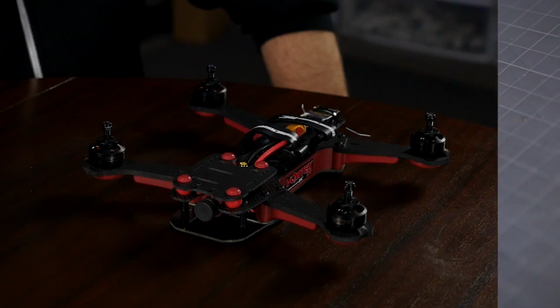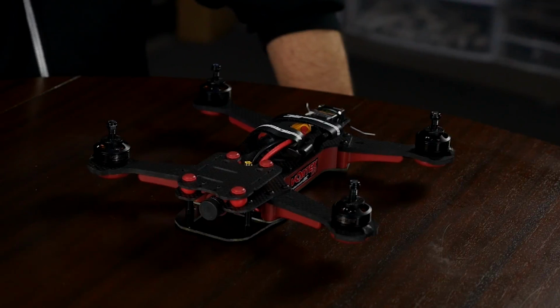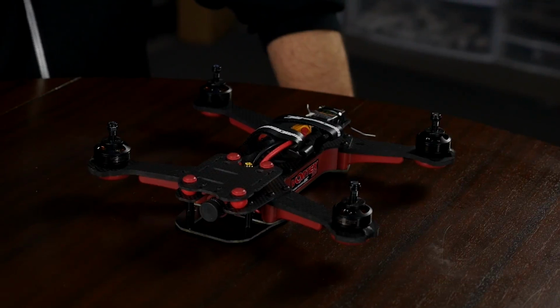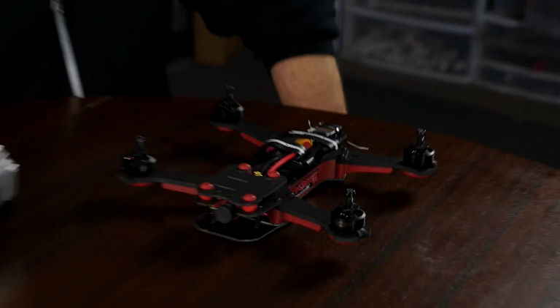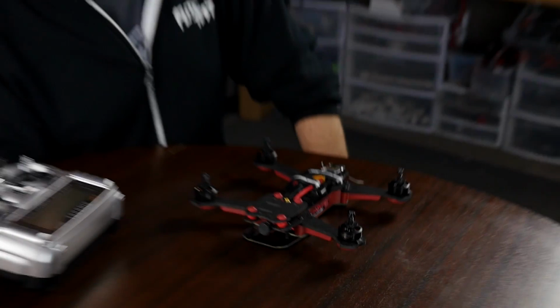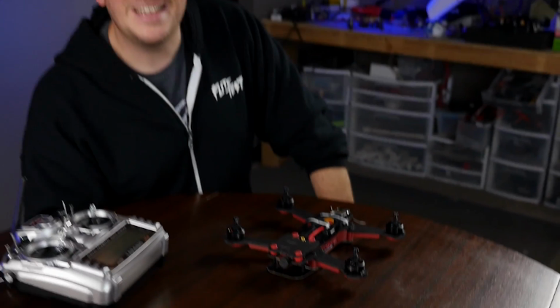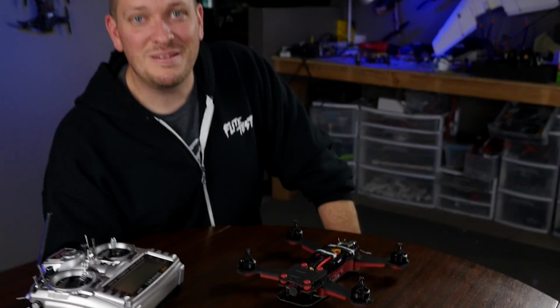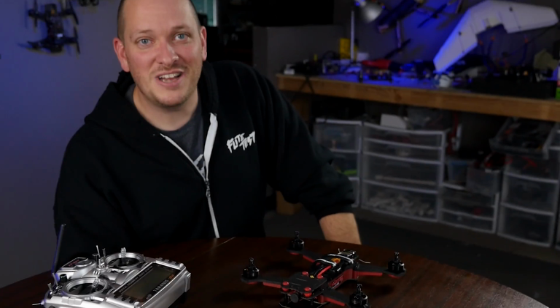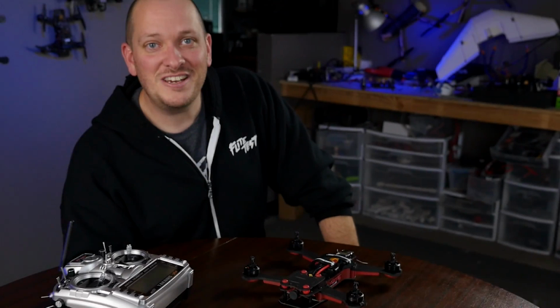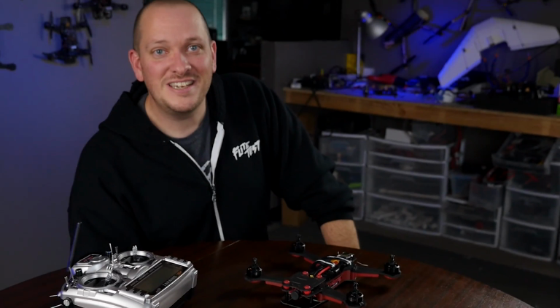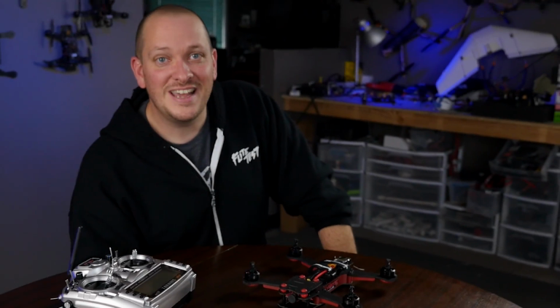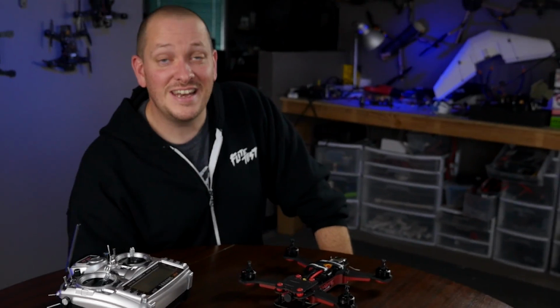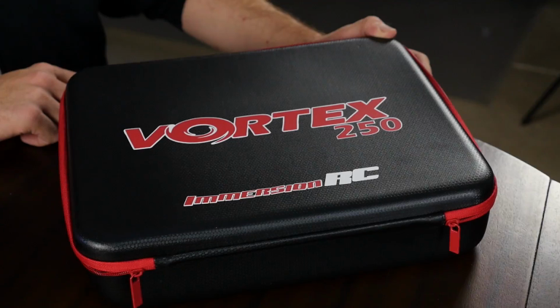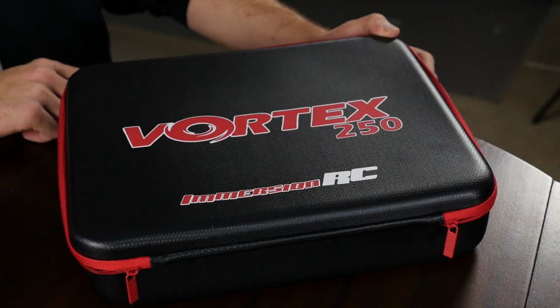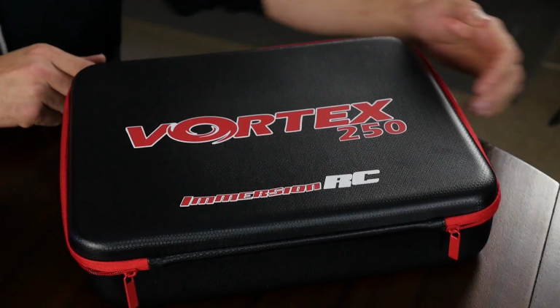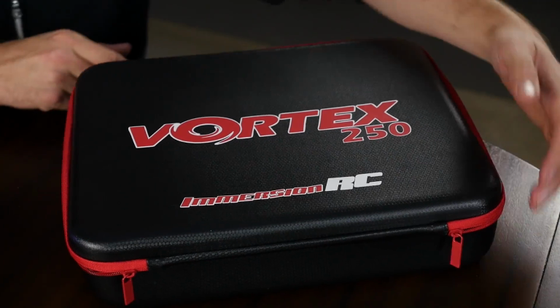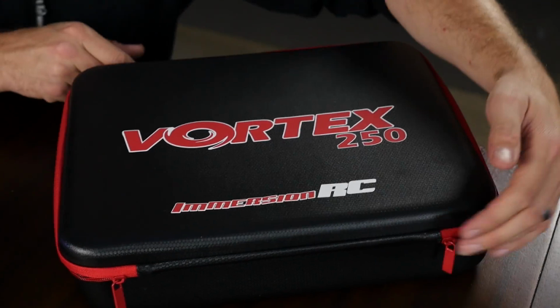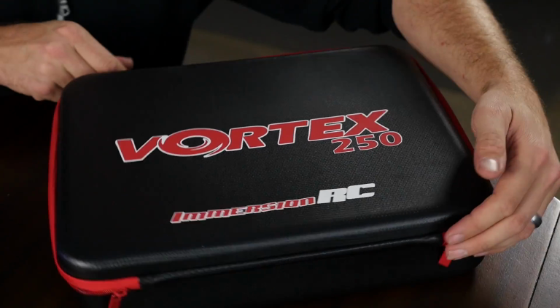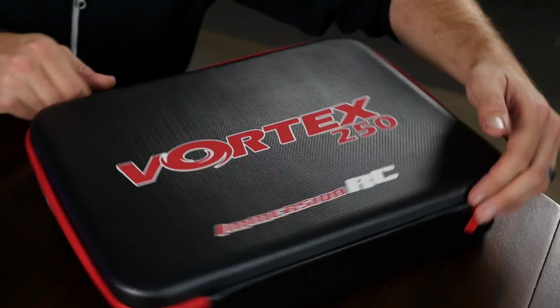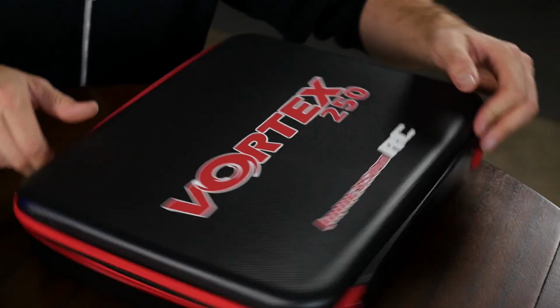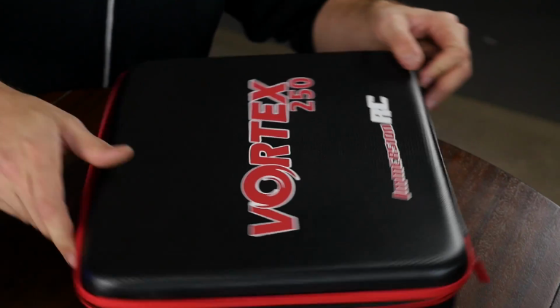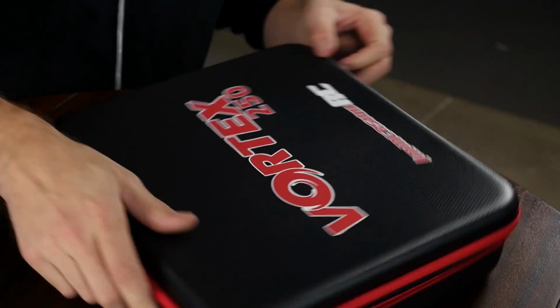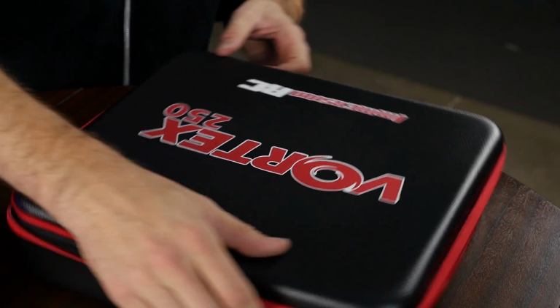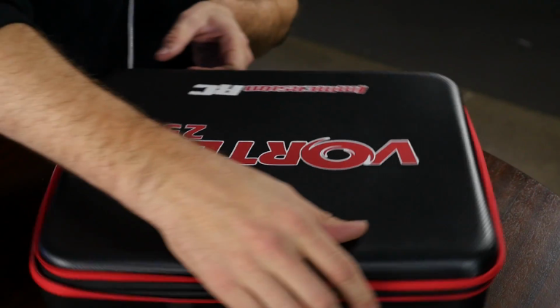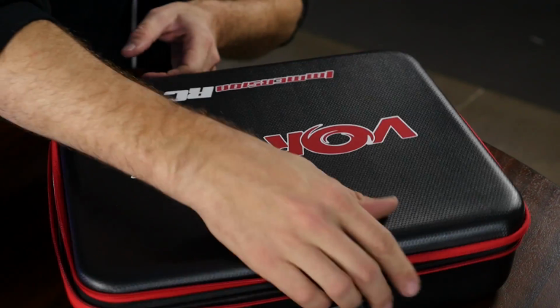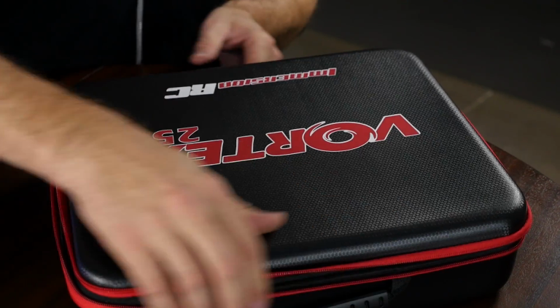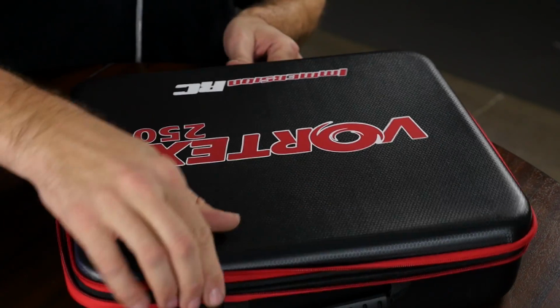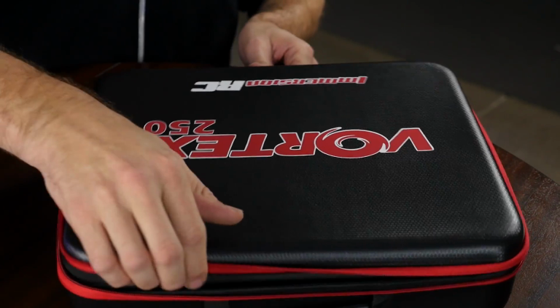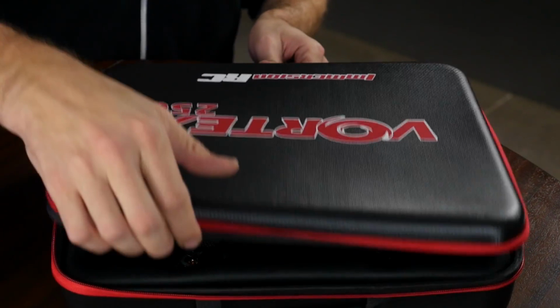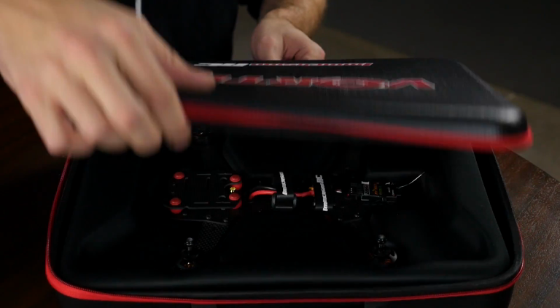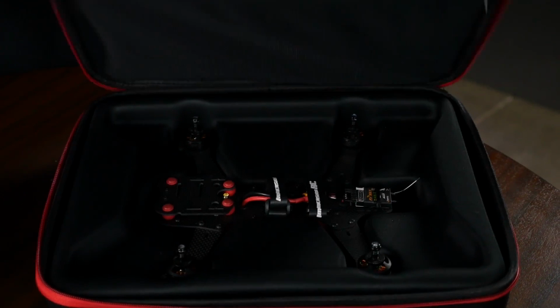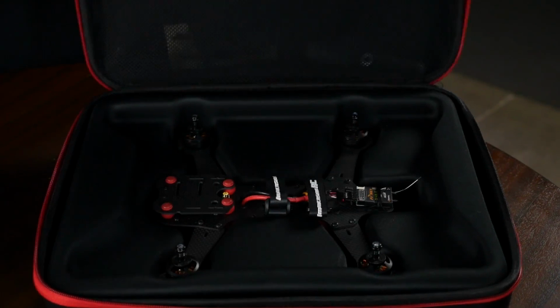Hey, welcome to Flight Test. I'm Josh, and today we're going to be showing you how to set up the new Vortex Pro in under five minutes.